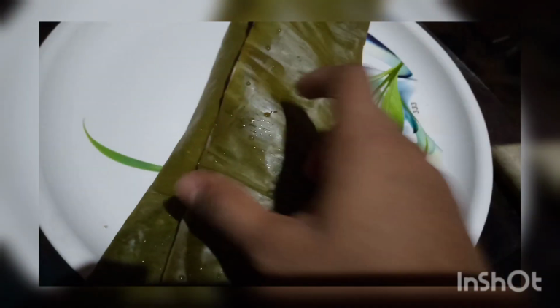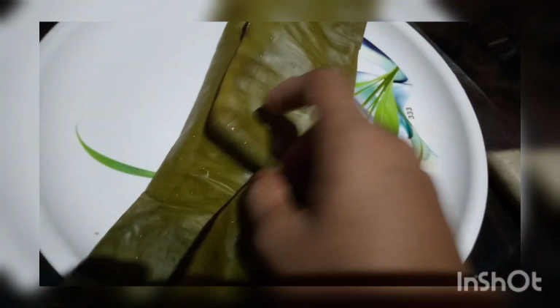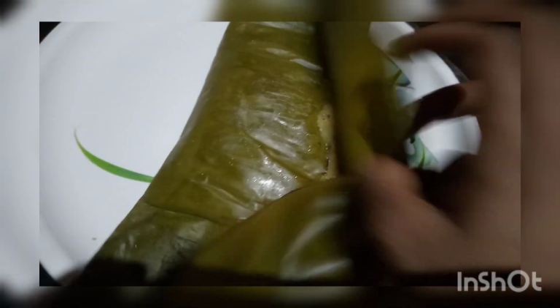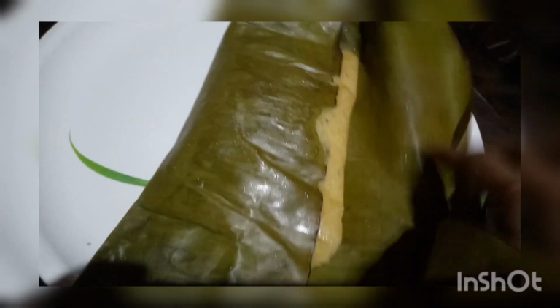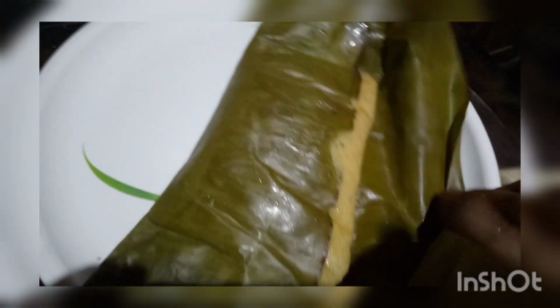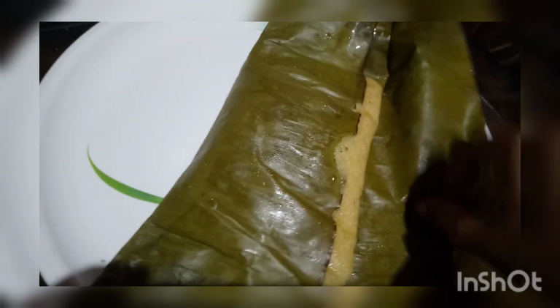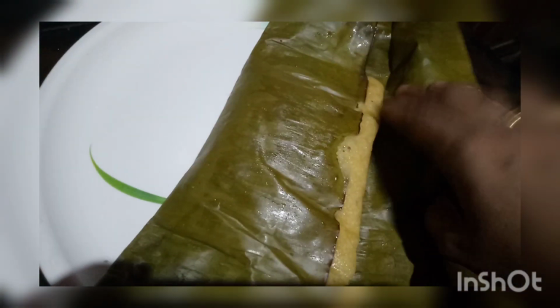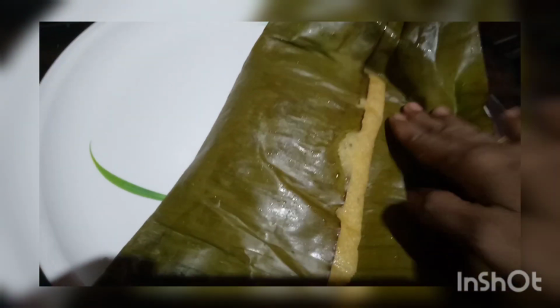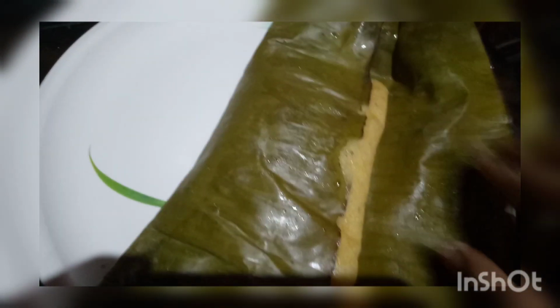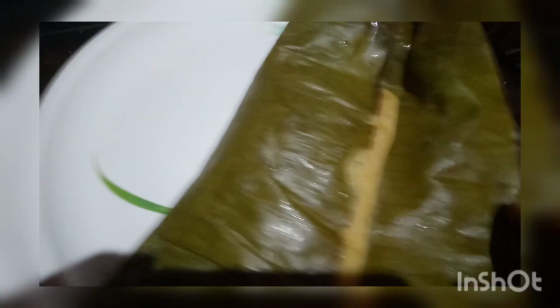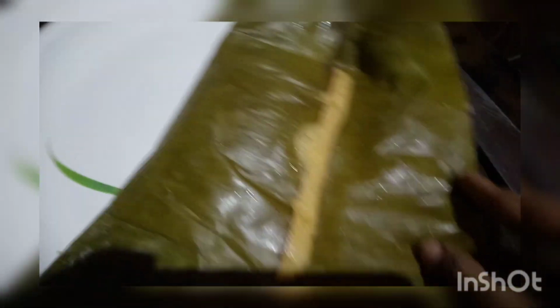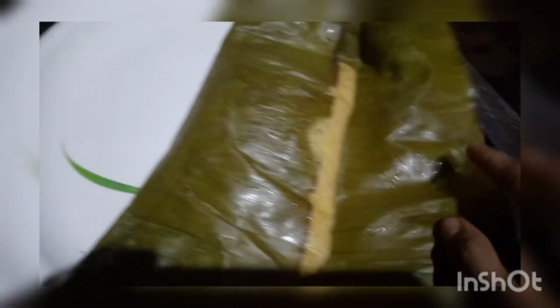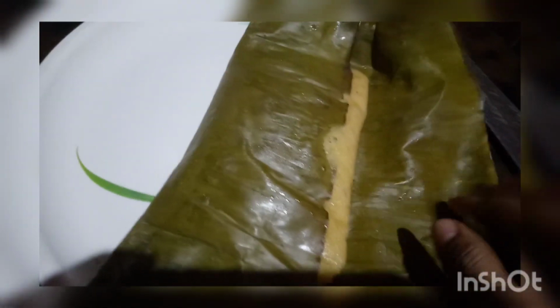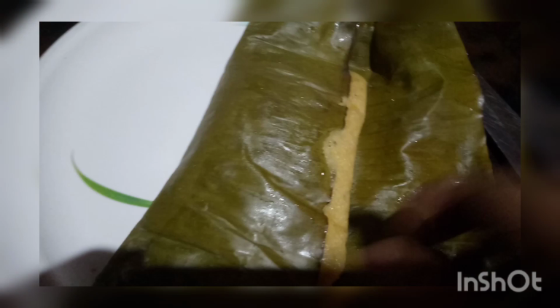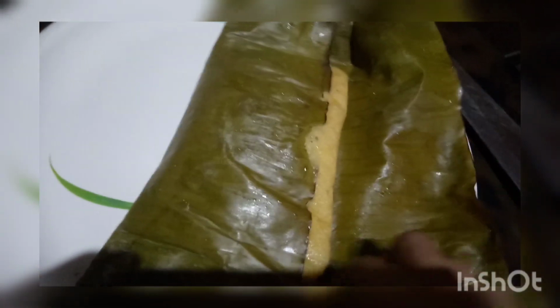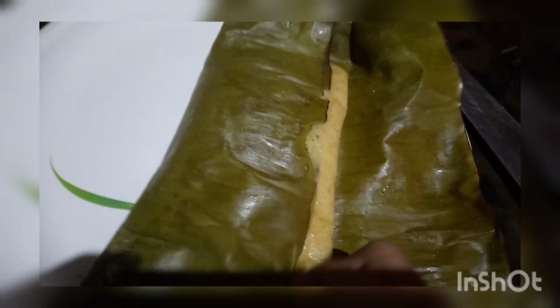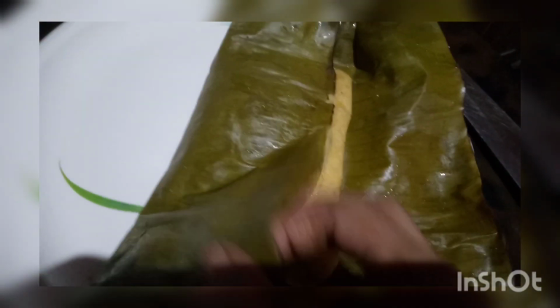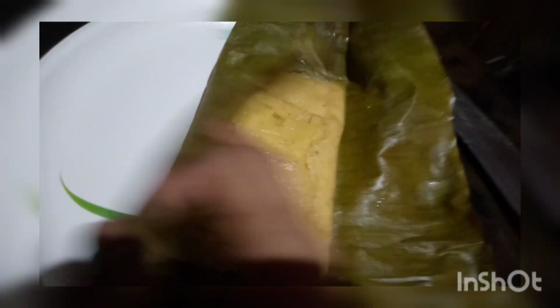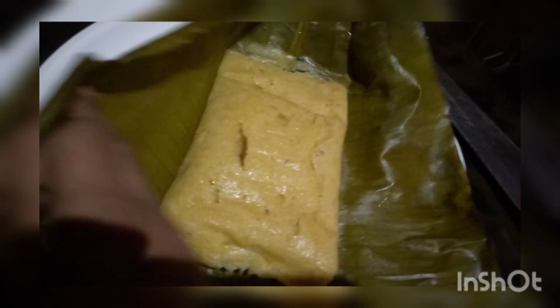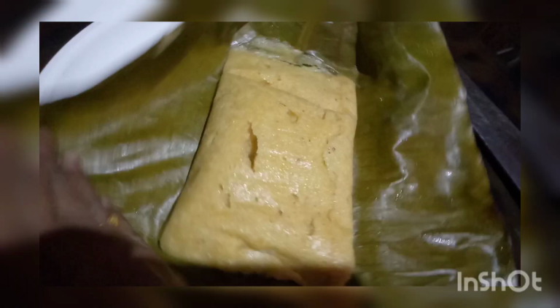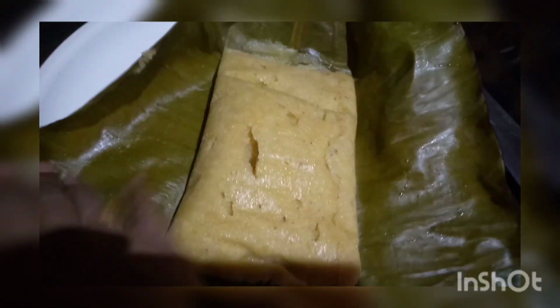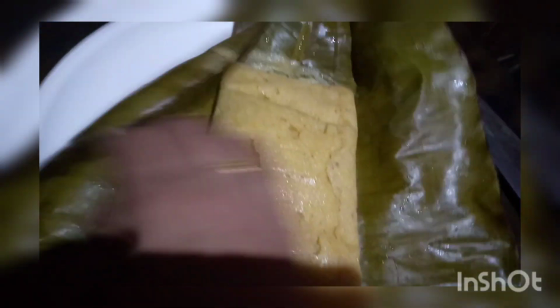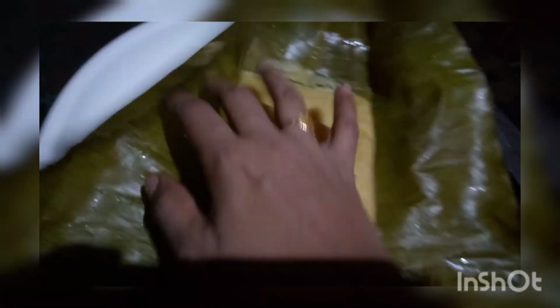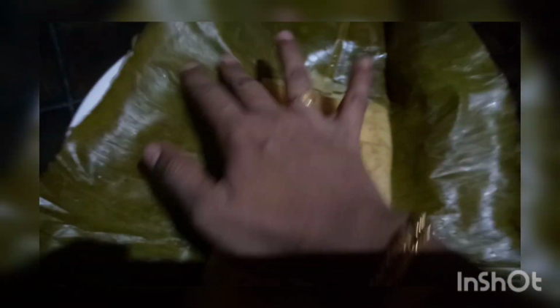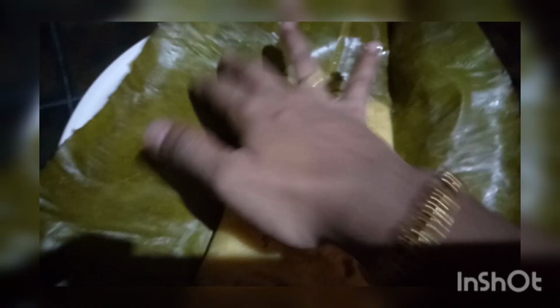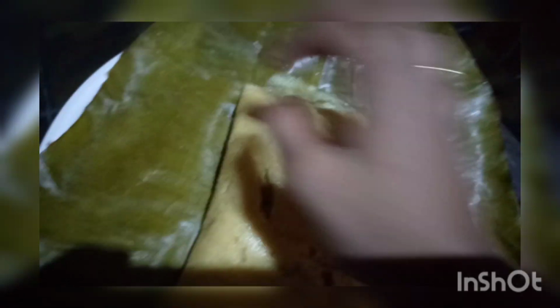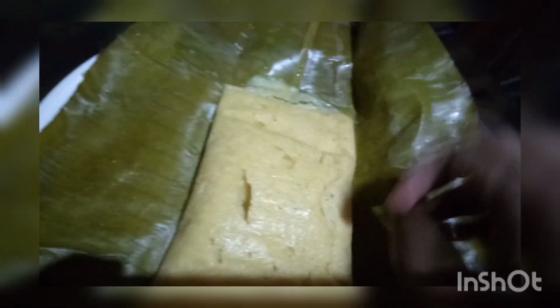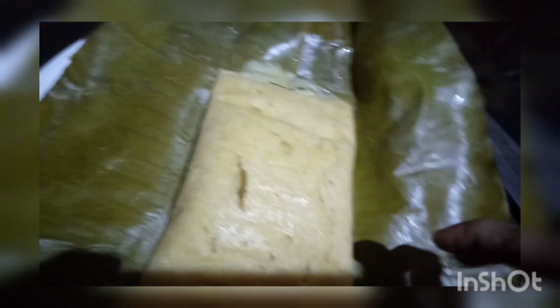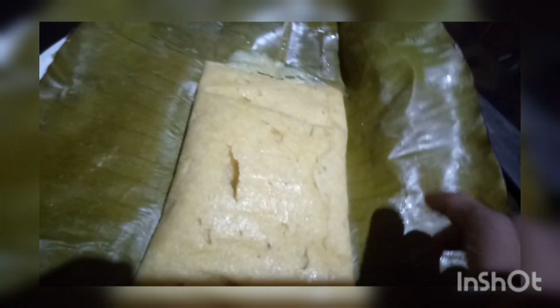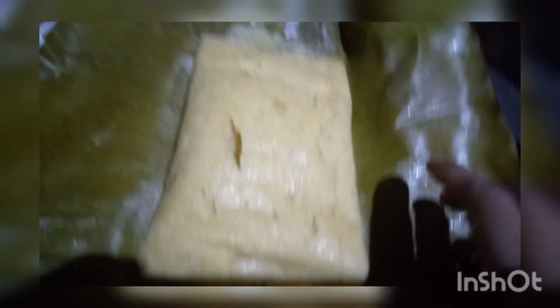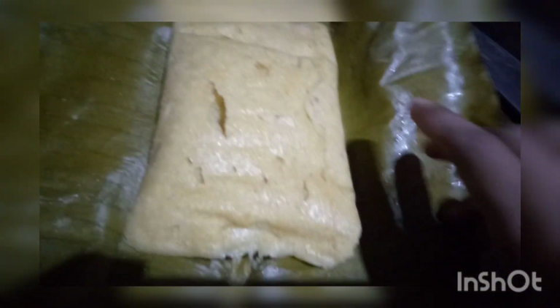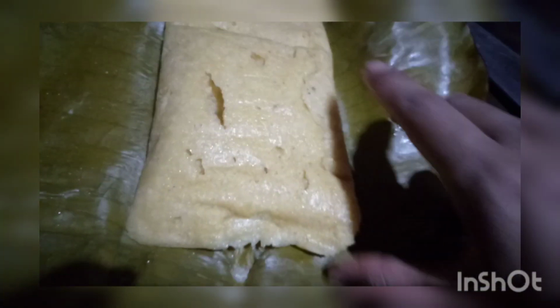This is pretty soft and soft like this. That is good.